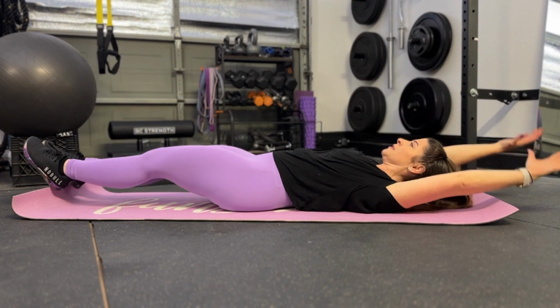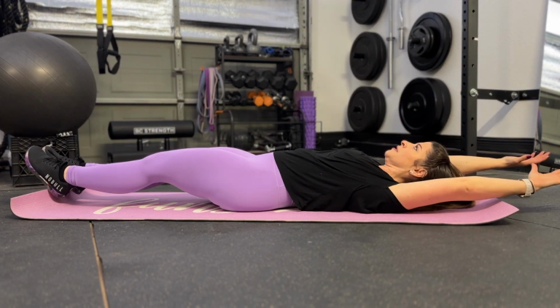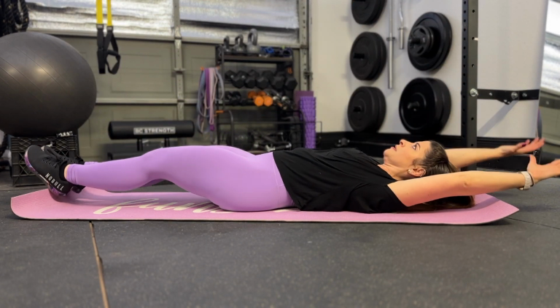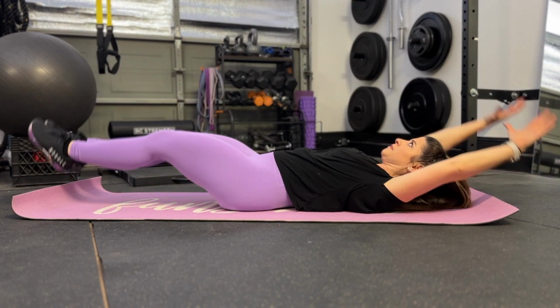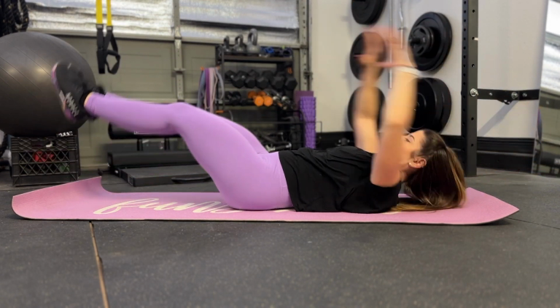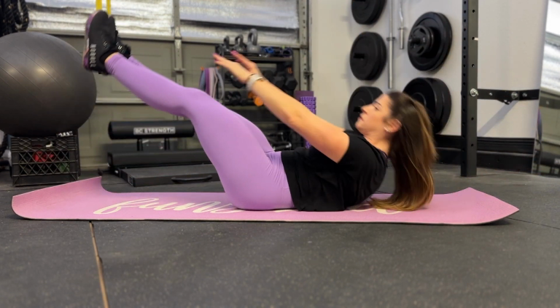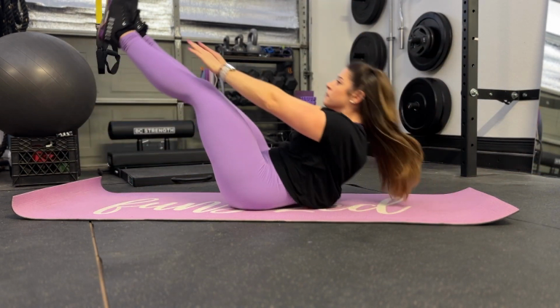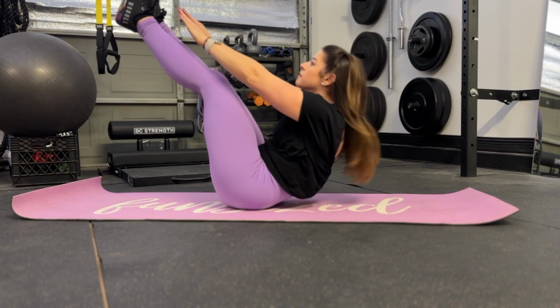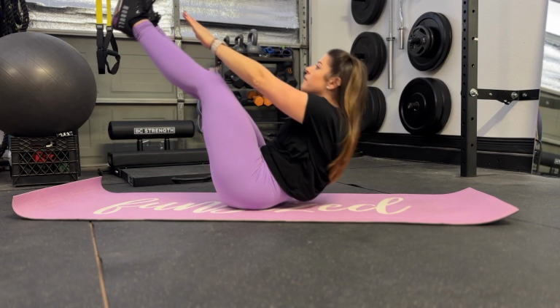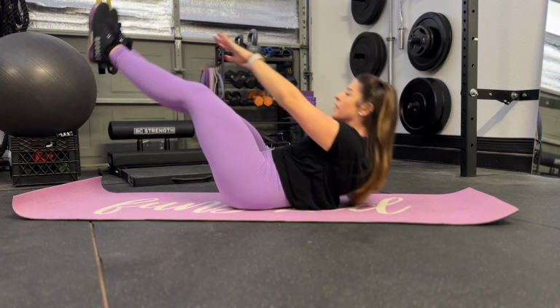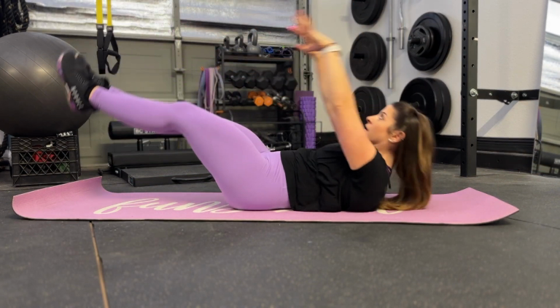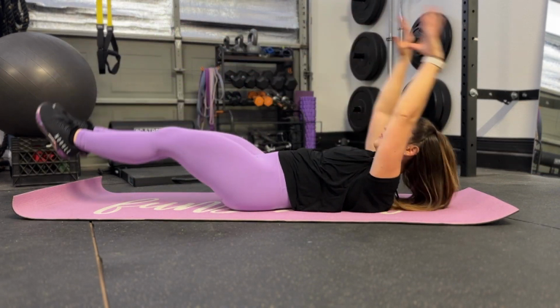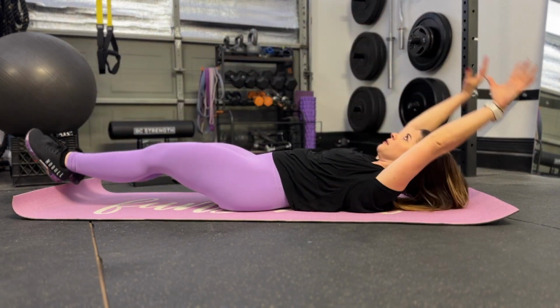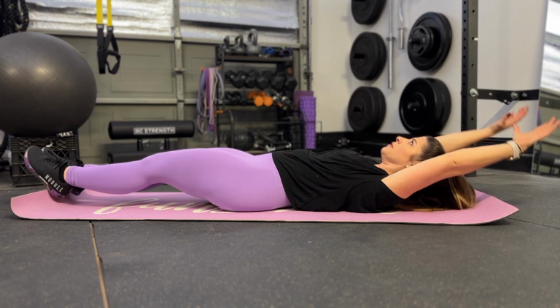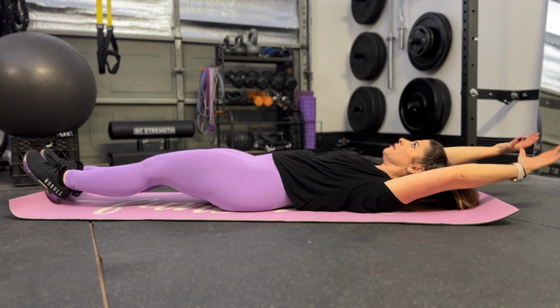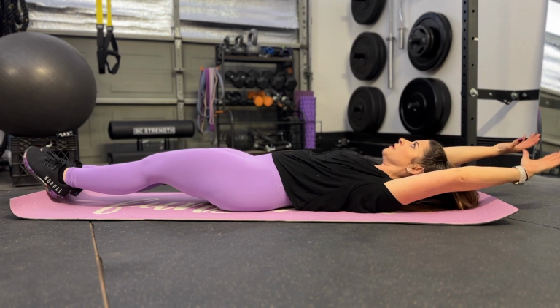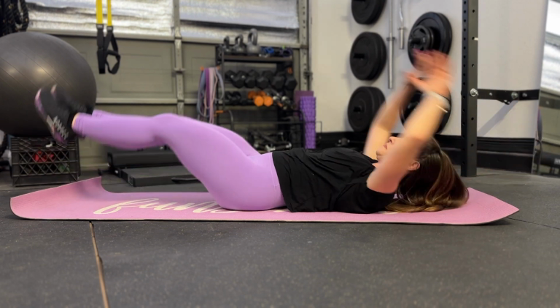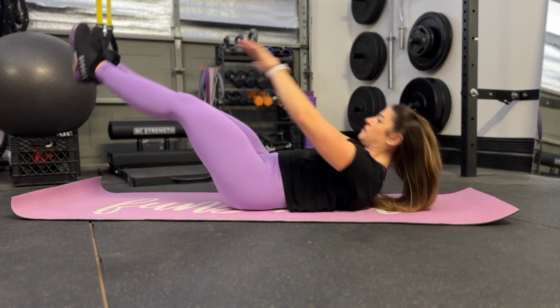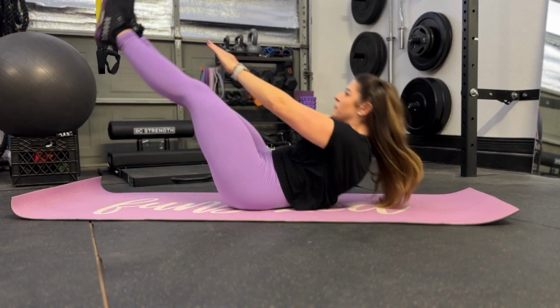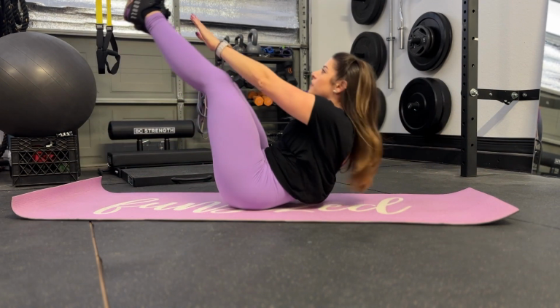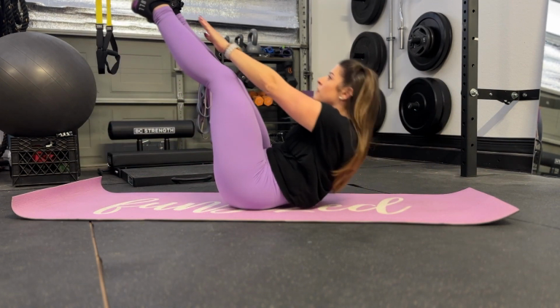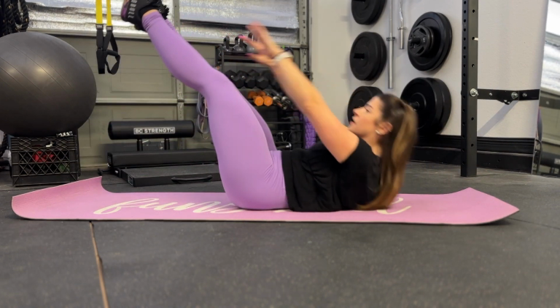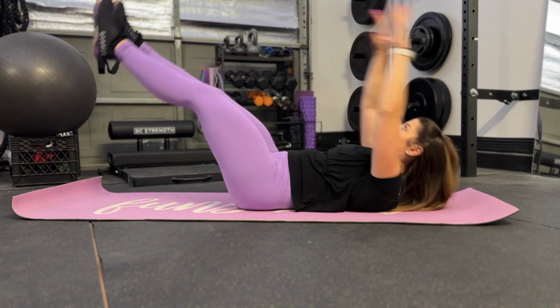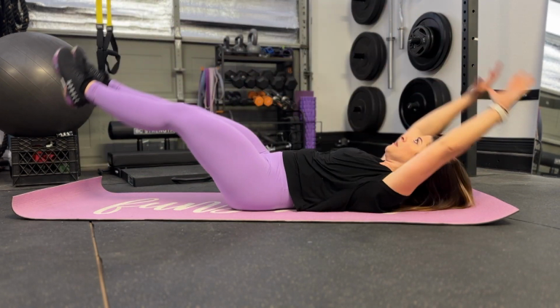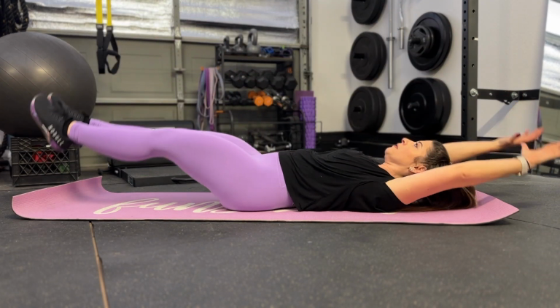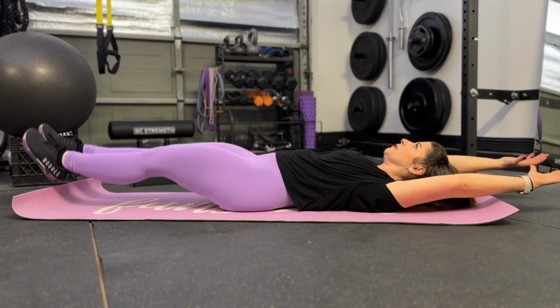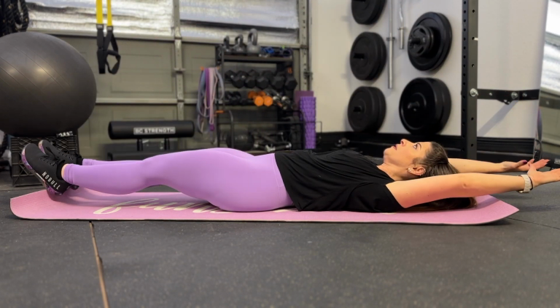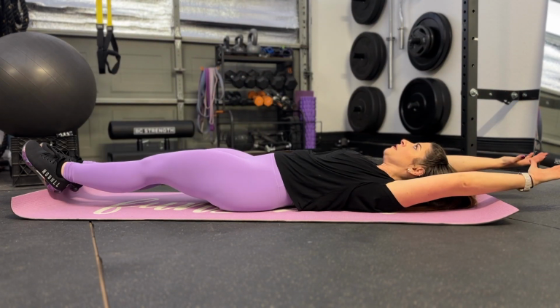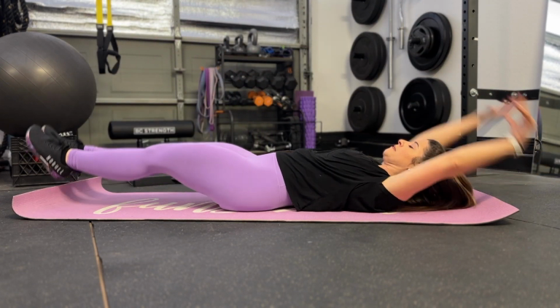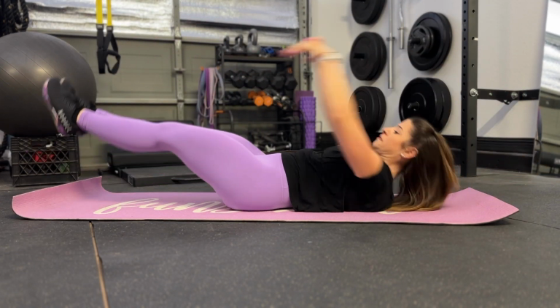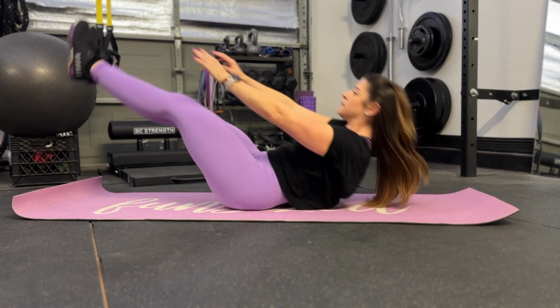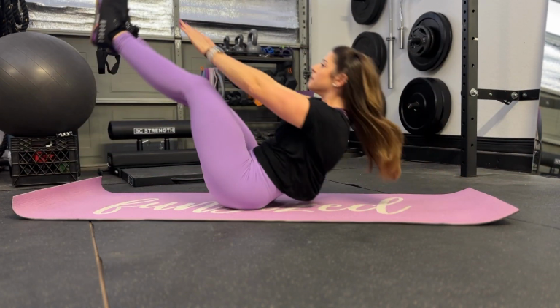Slowly lower your upper body and legs down to the starting position, but don't let them touch the ground. Repeat for your total number of reps.